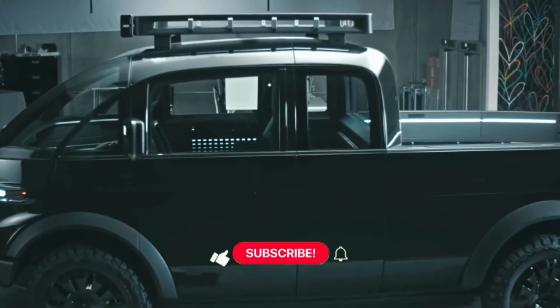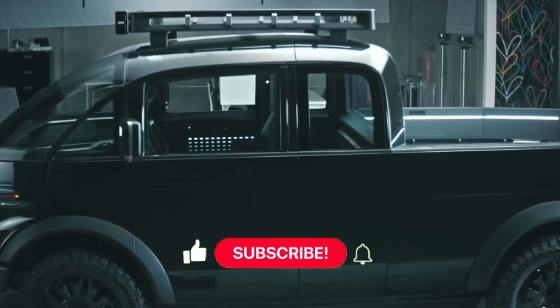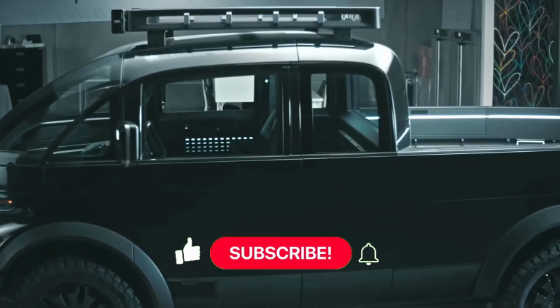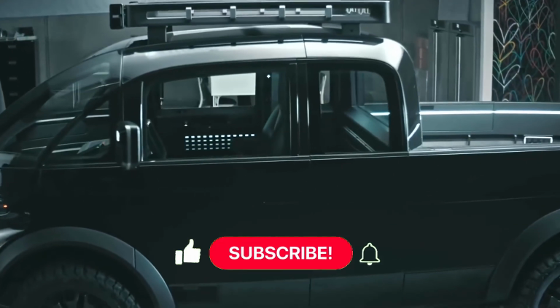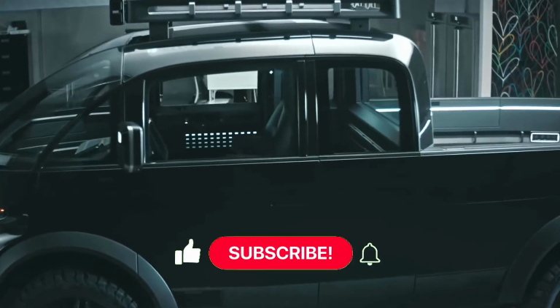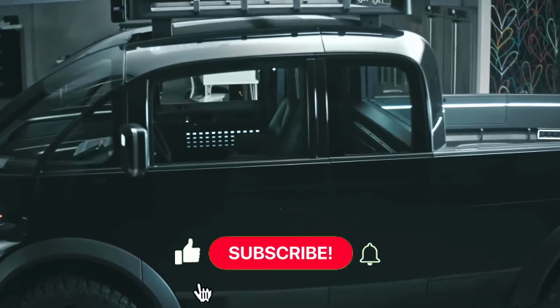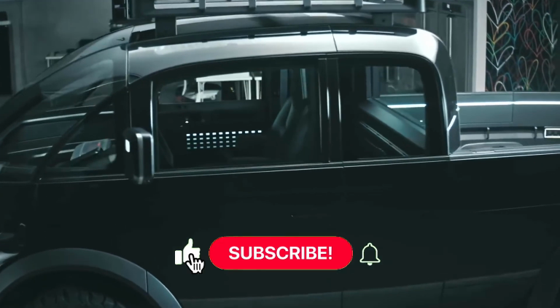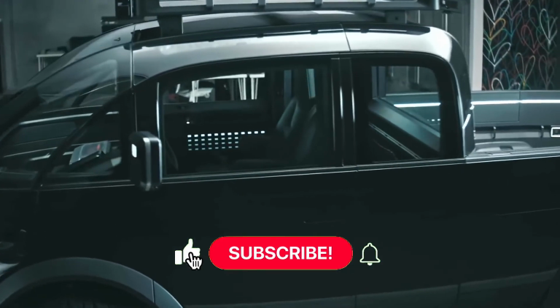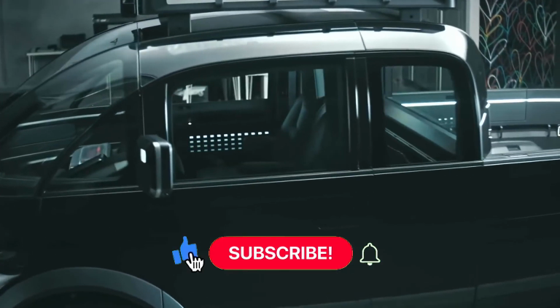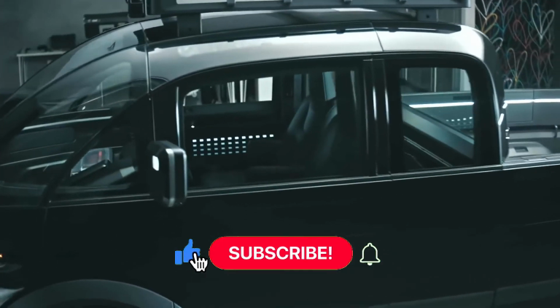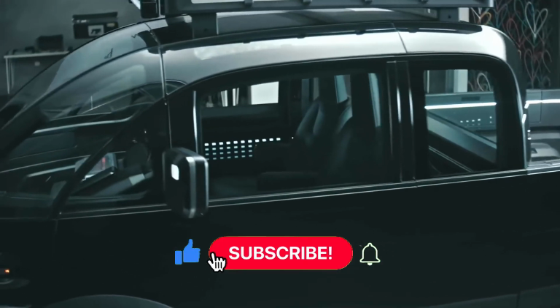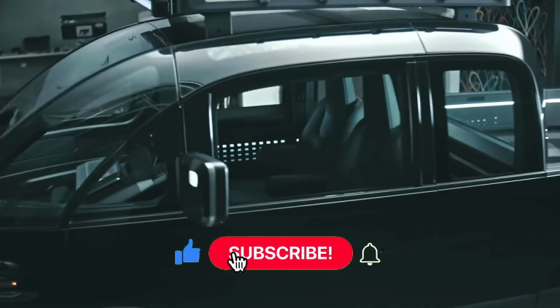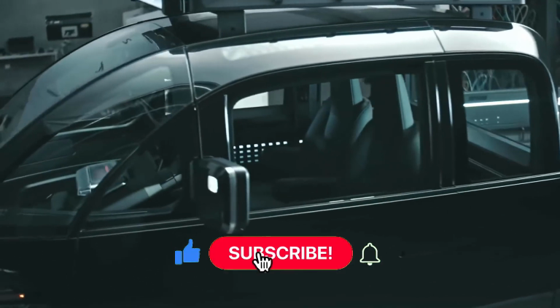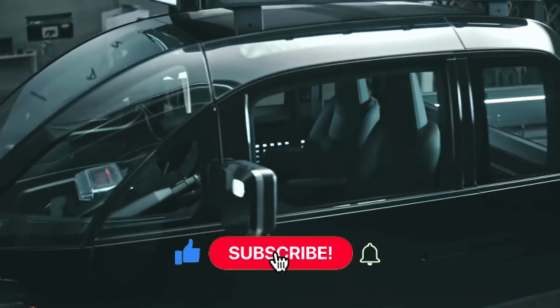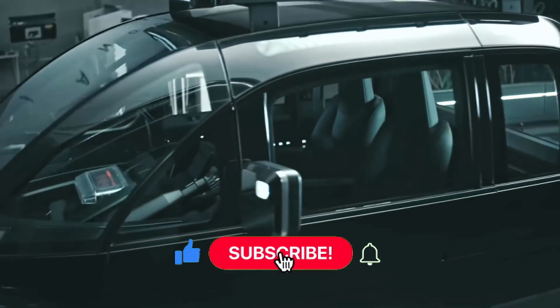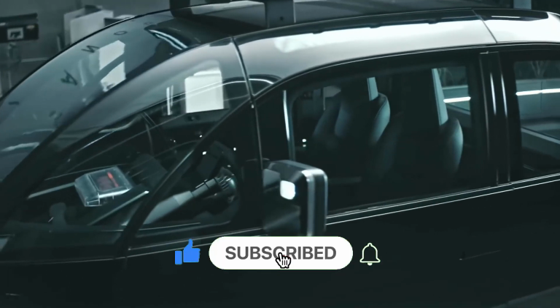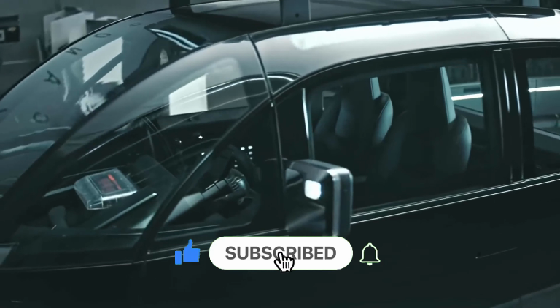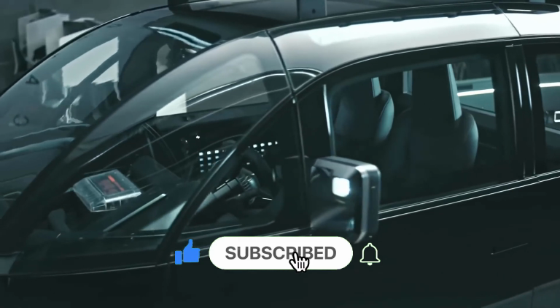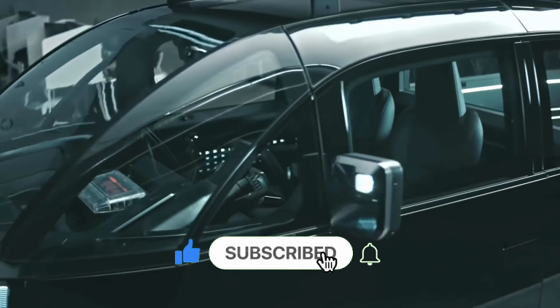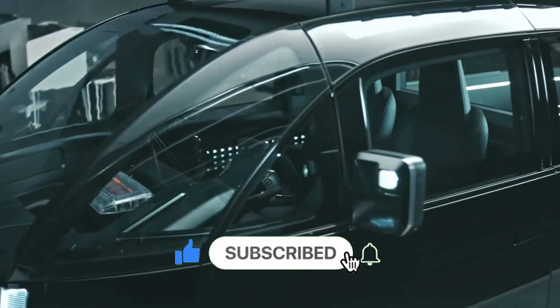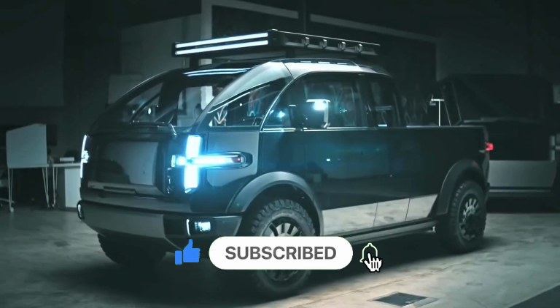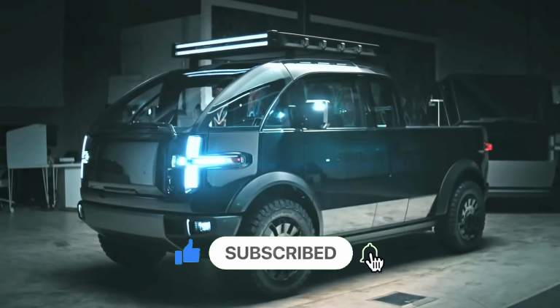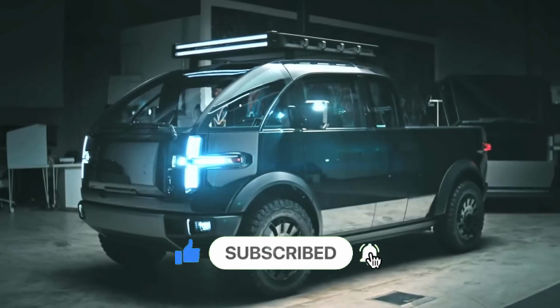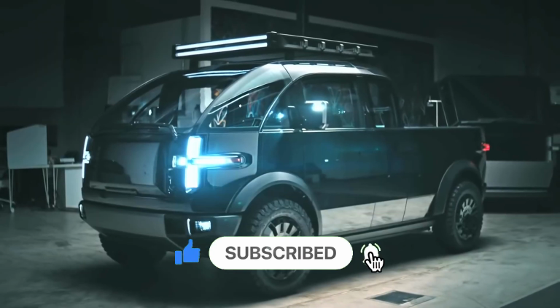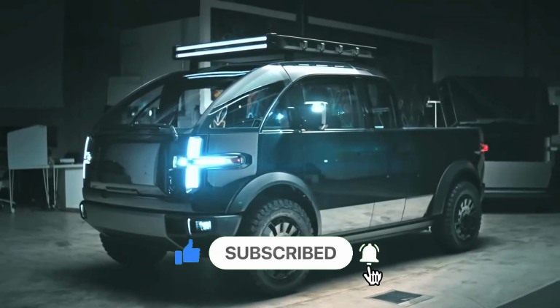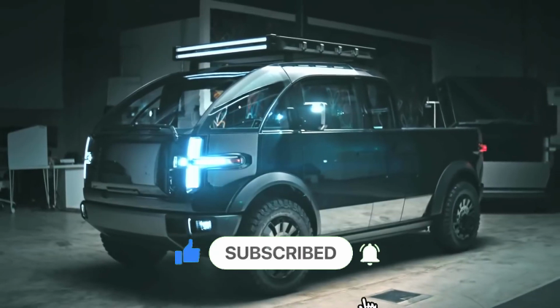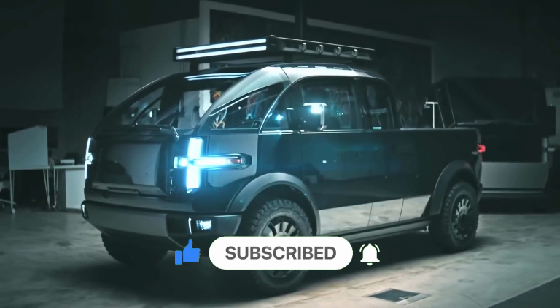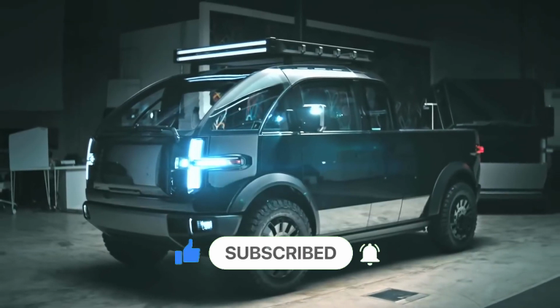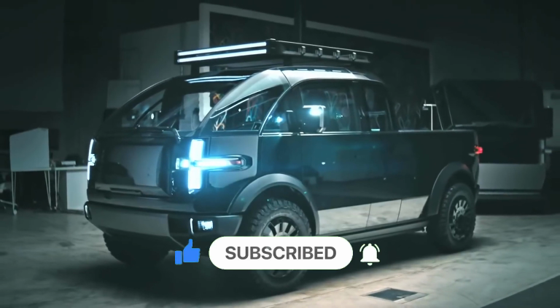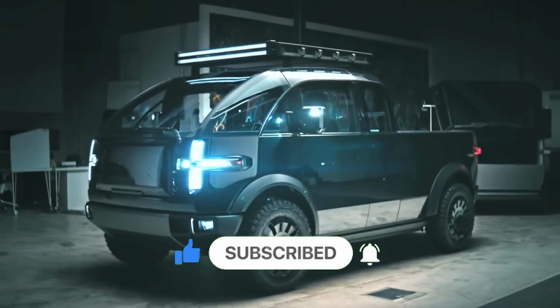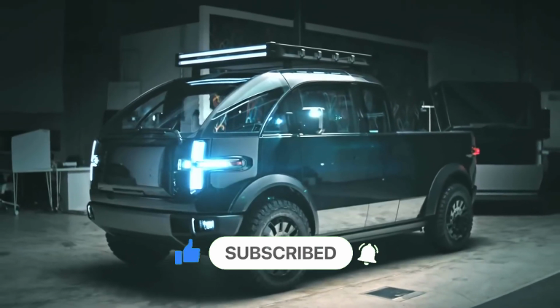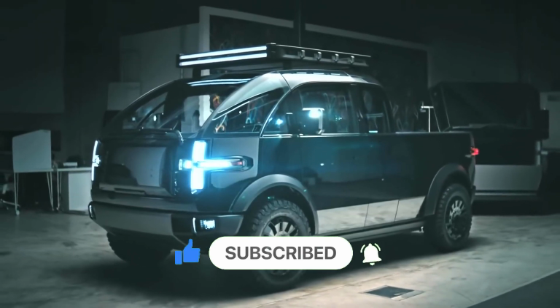Please make sure to give a thumbs up if you like the video, subscribe to Gadgets and Widgets, and hit the bell icon to get notifications.